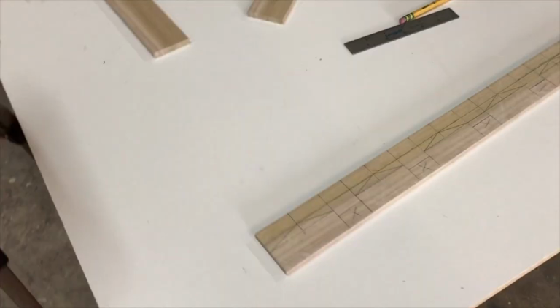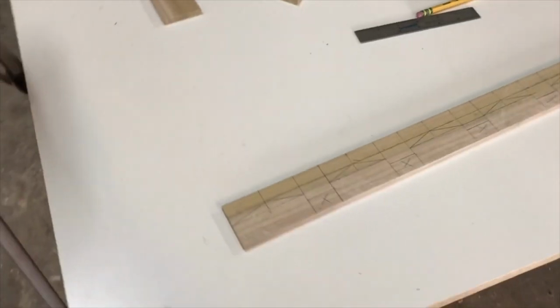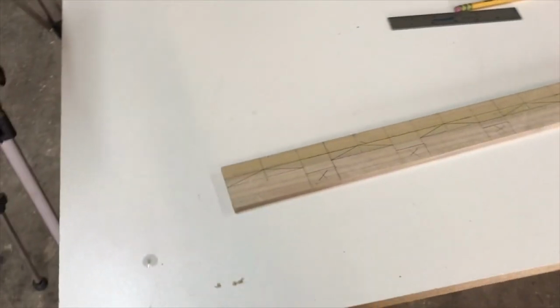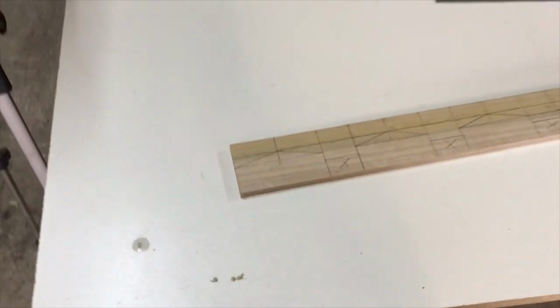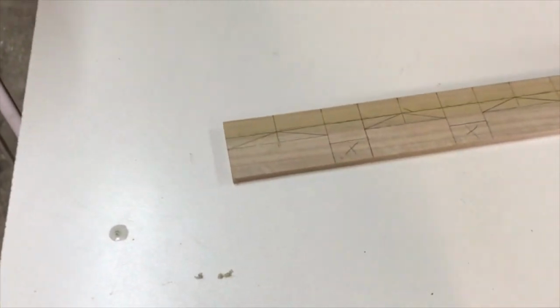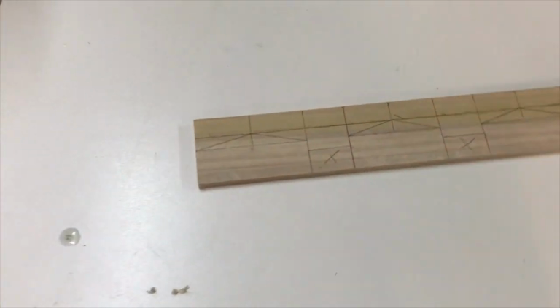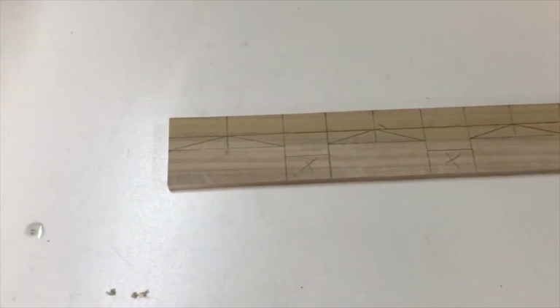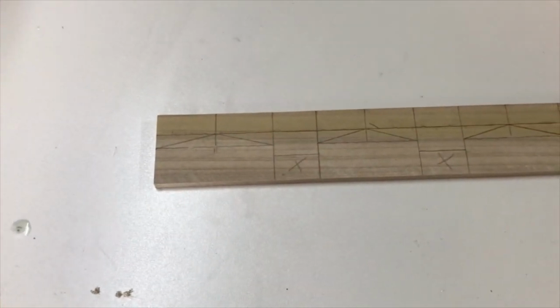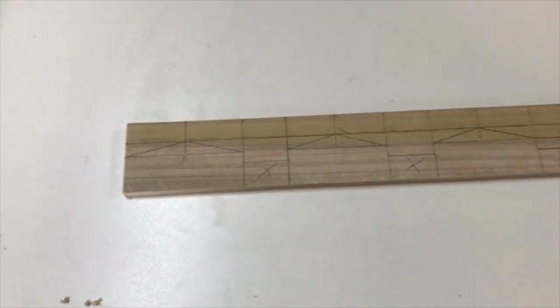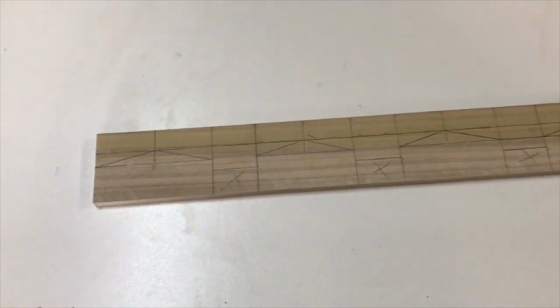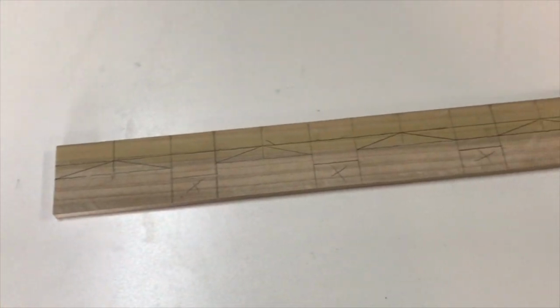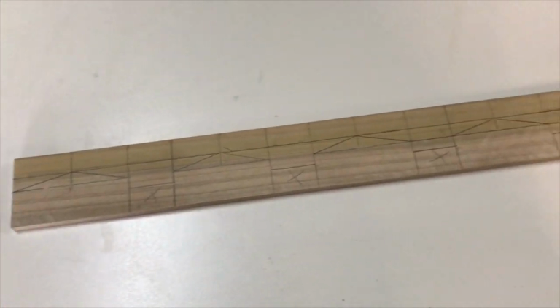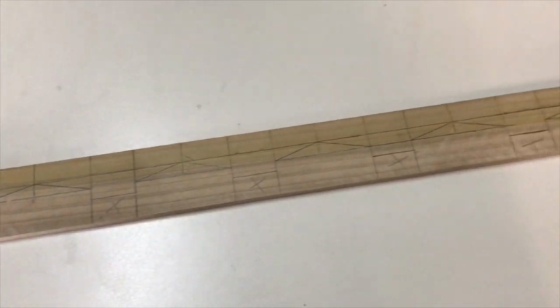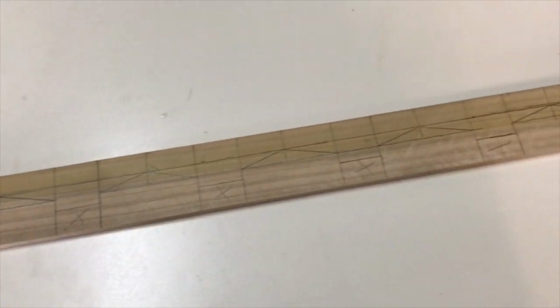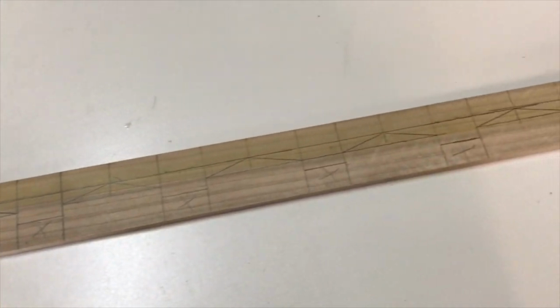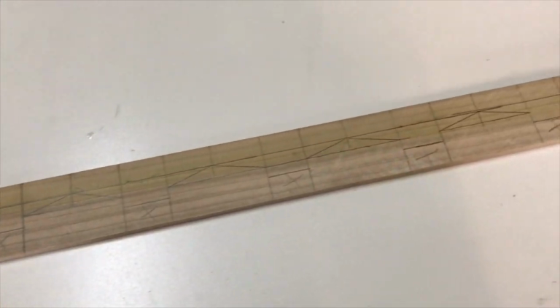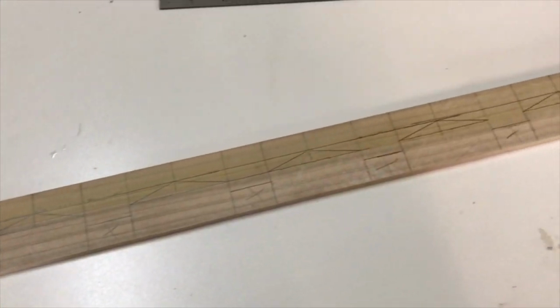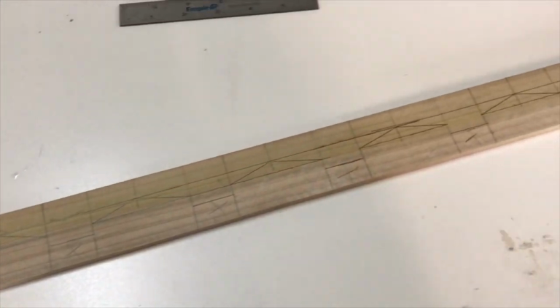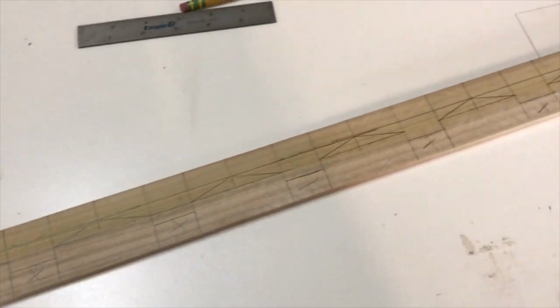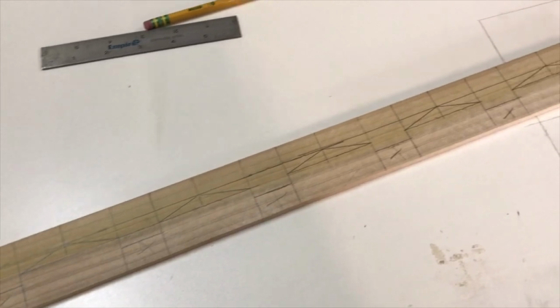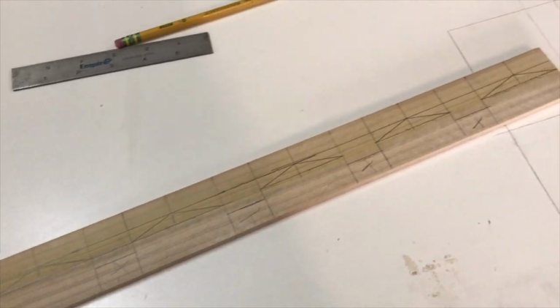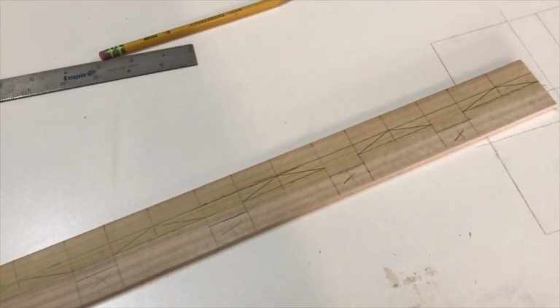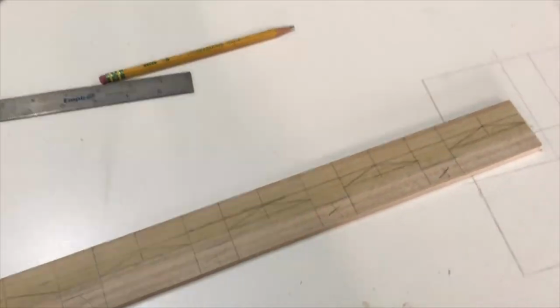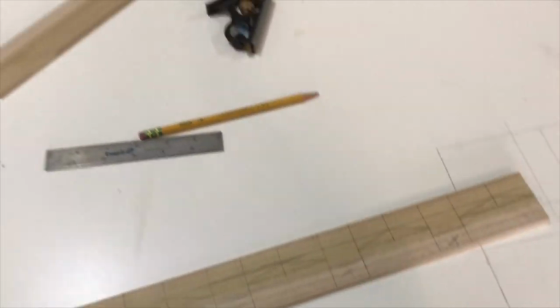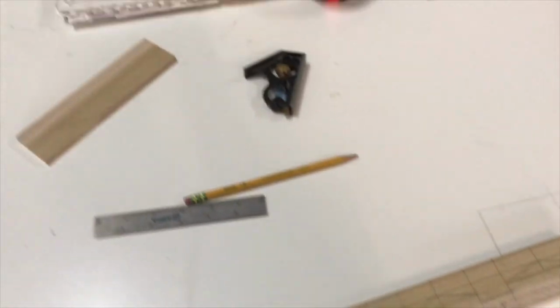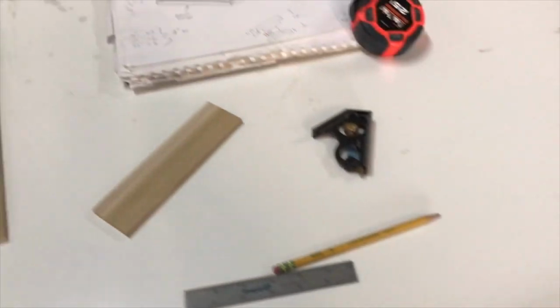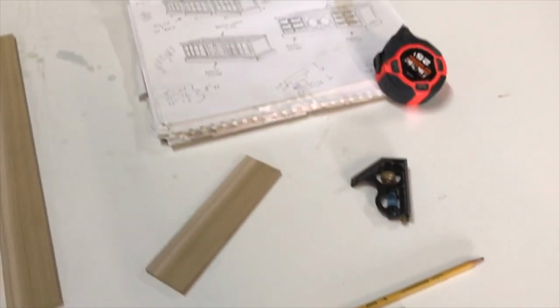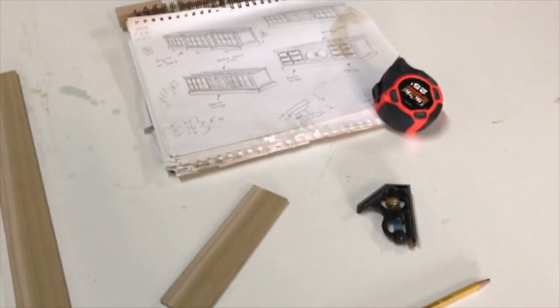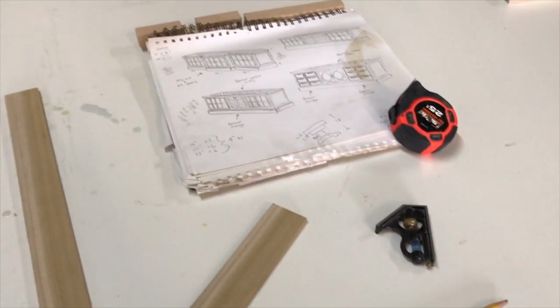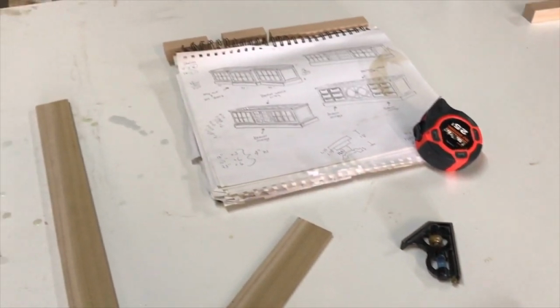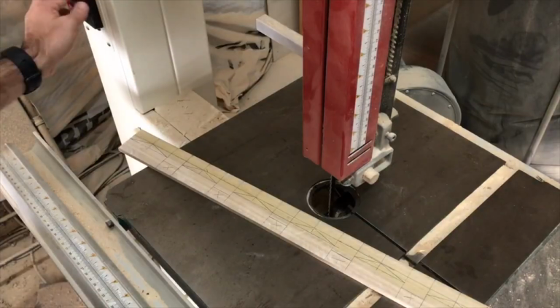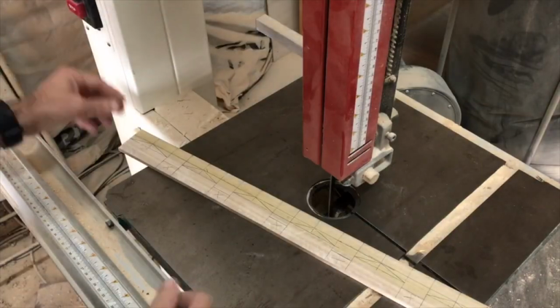The story stick is complete. Let's go over to the bandsaw and start notching some of these out quickly and efficiently.